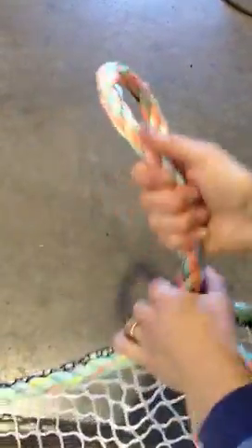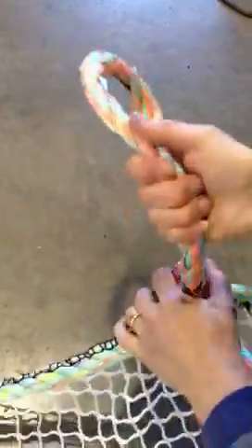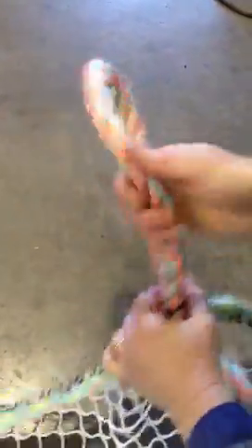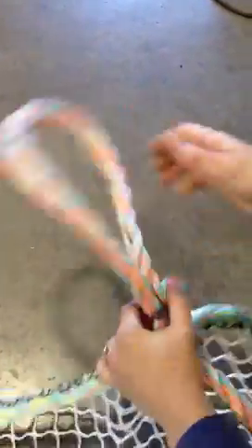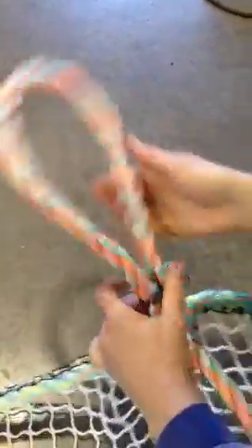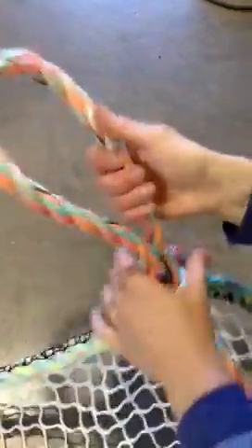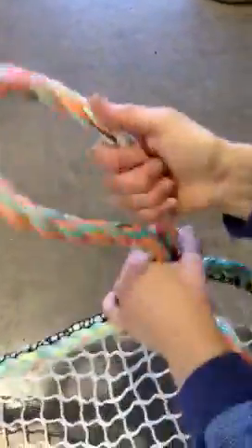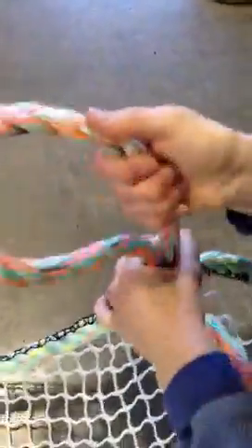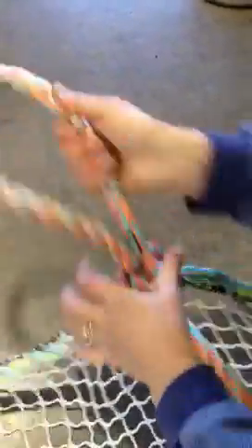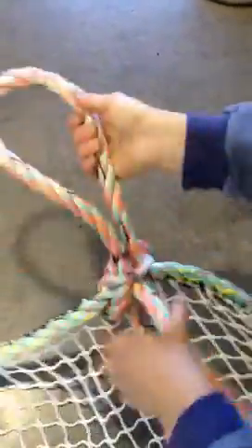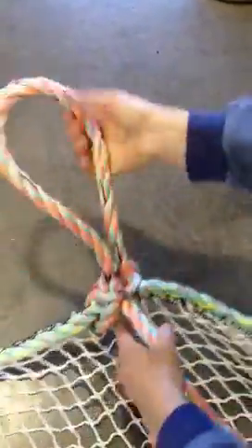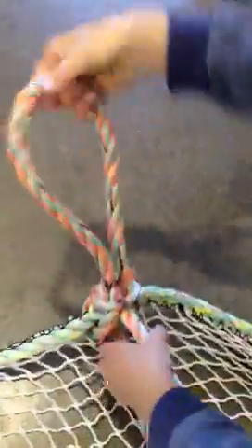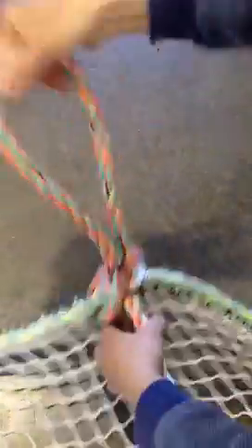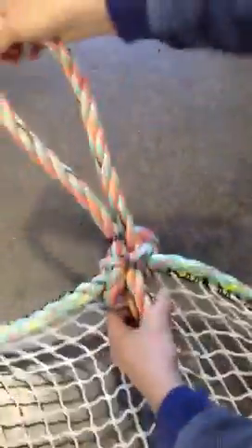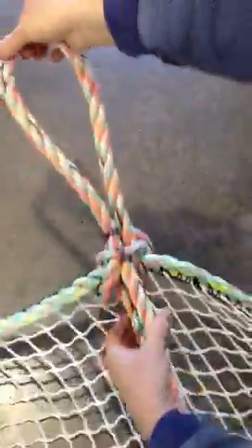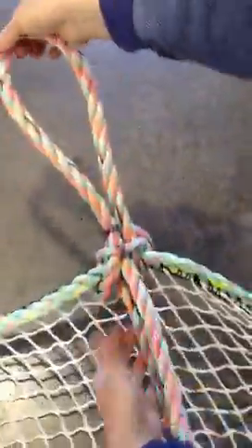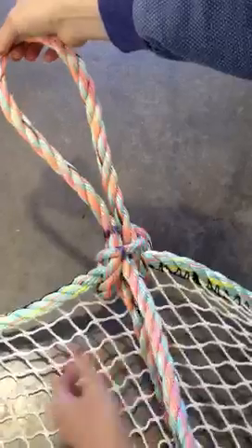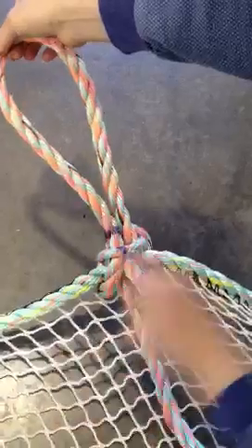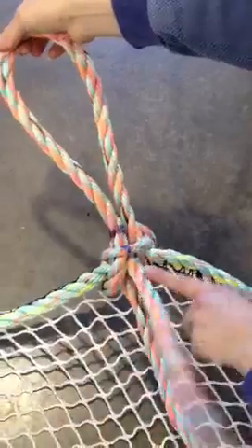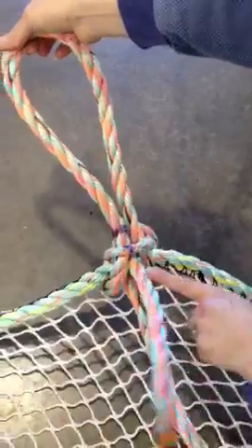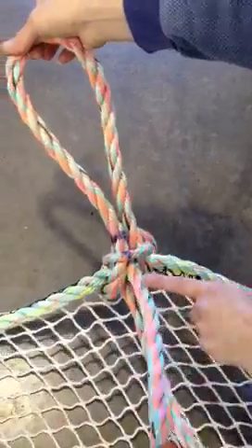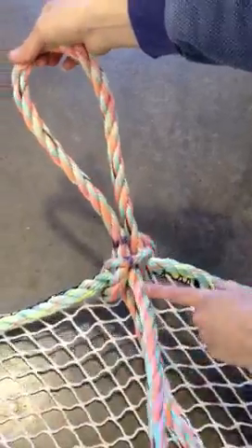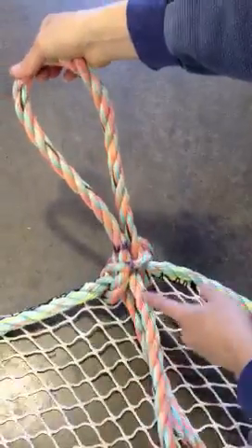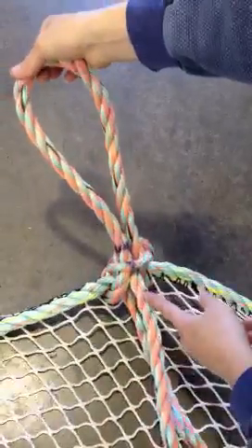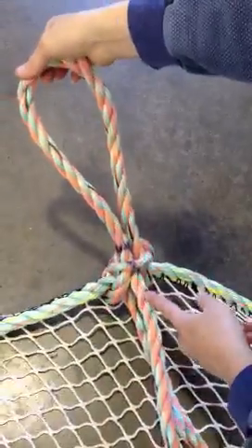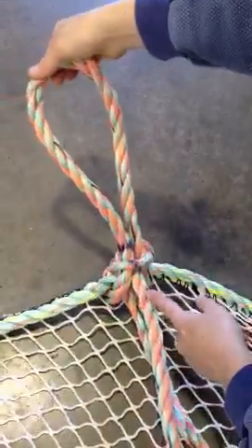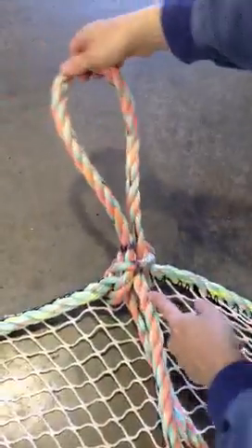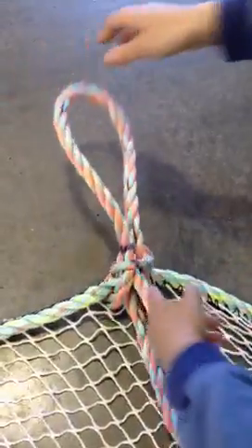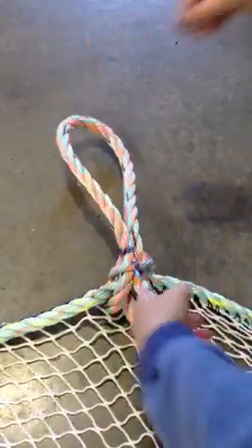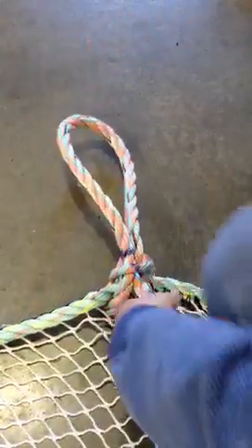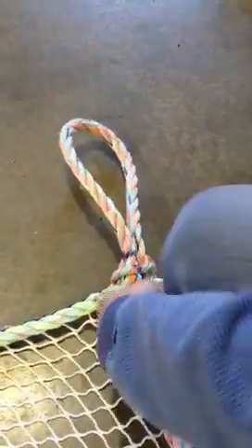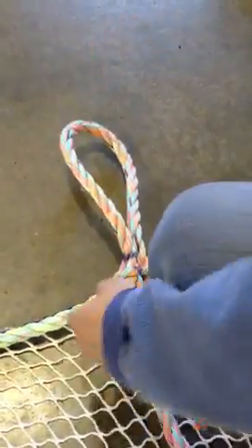And then it's just to splice. We splice — there's a tape measure right behind you.